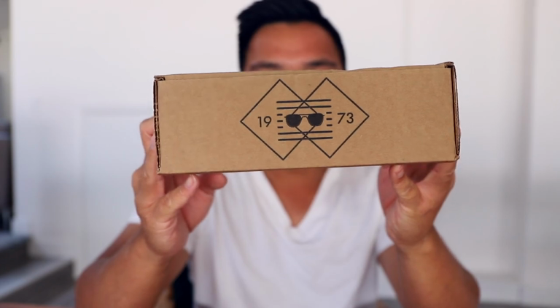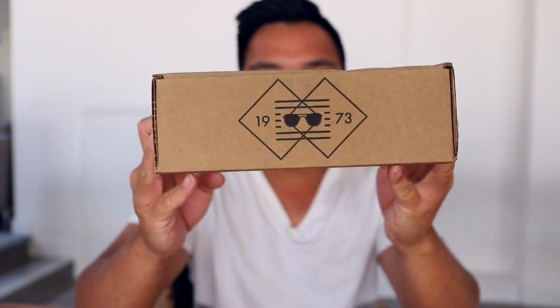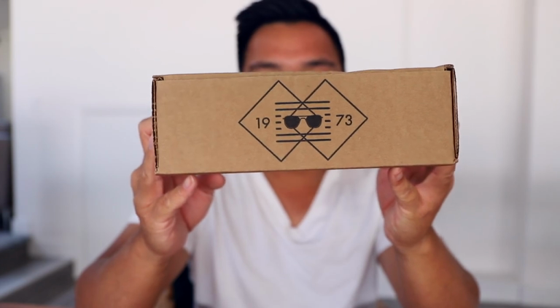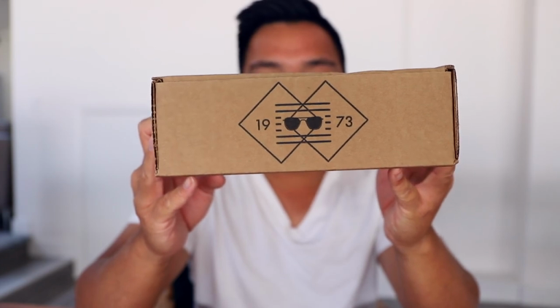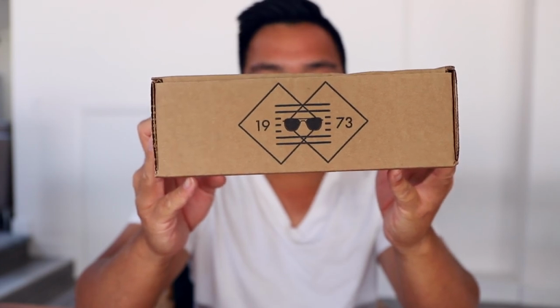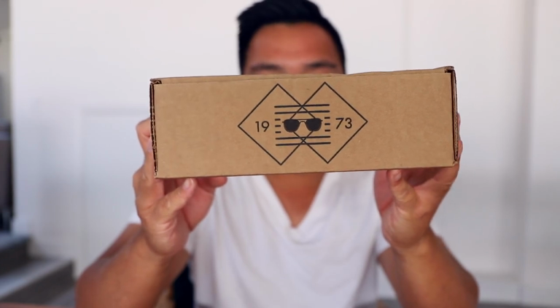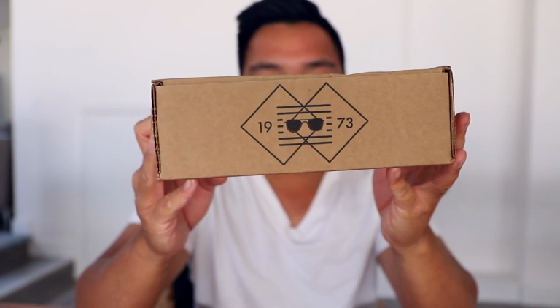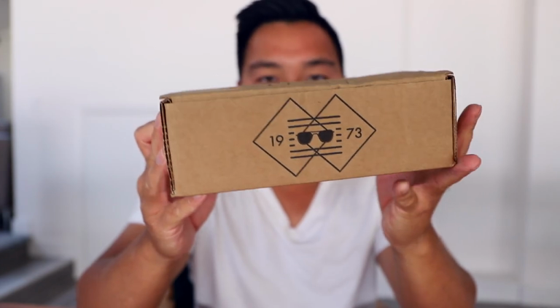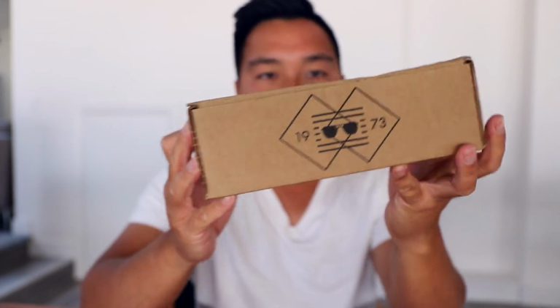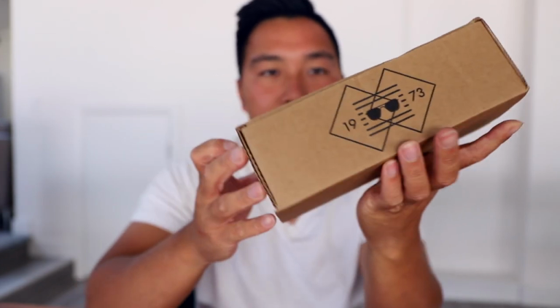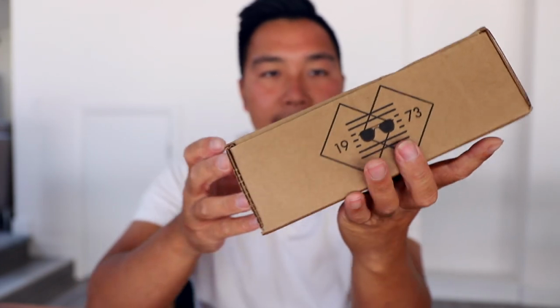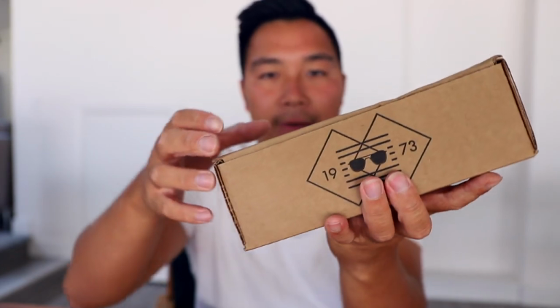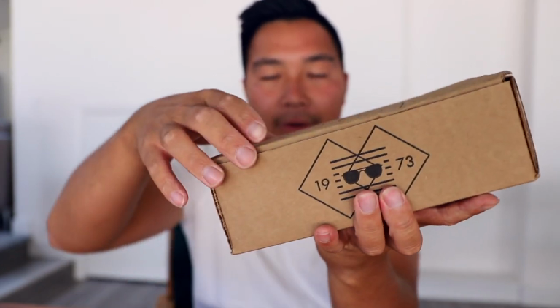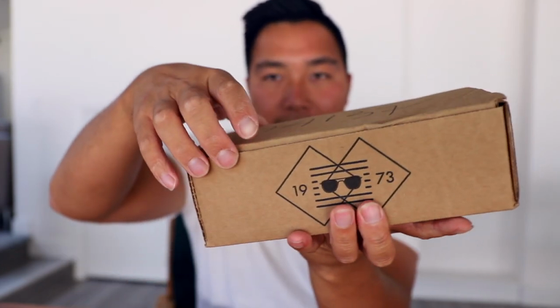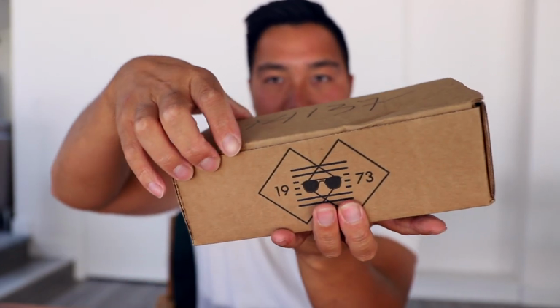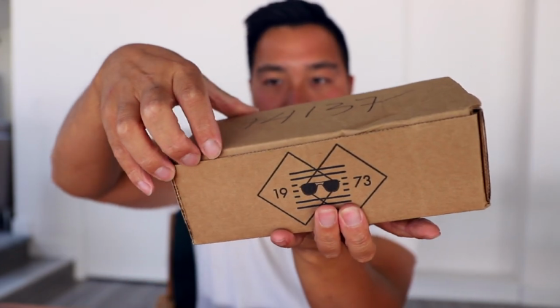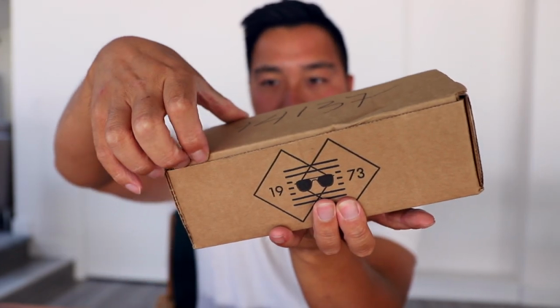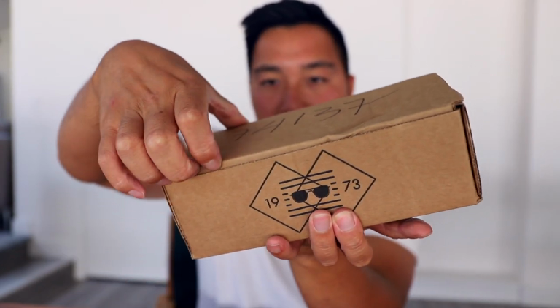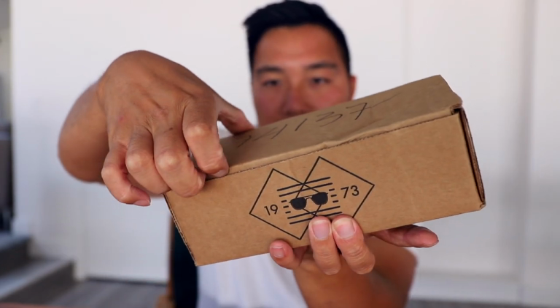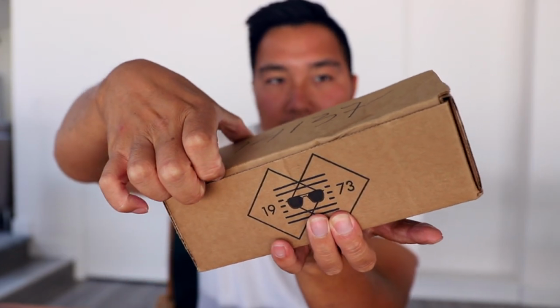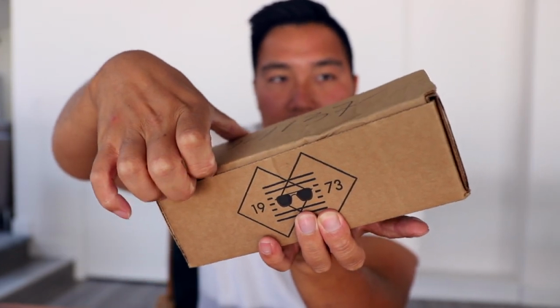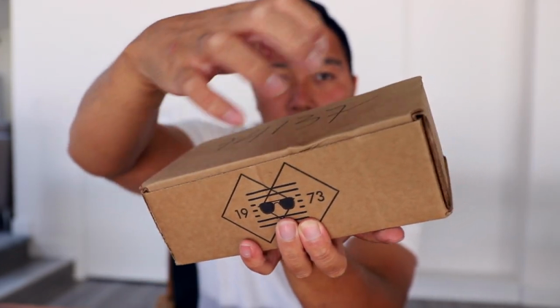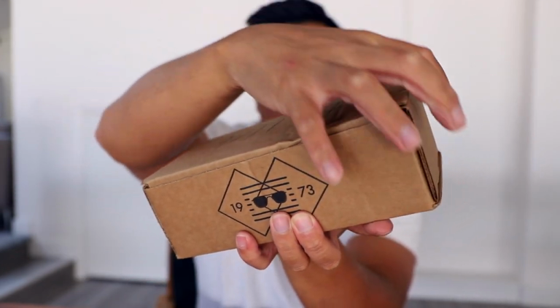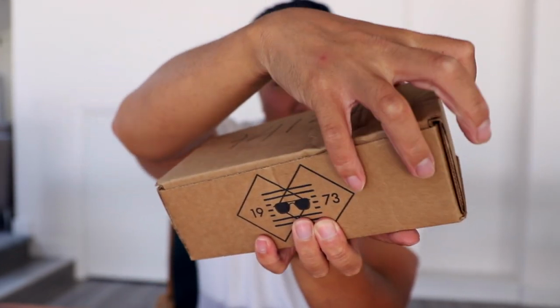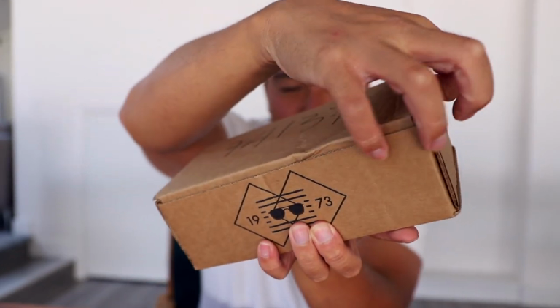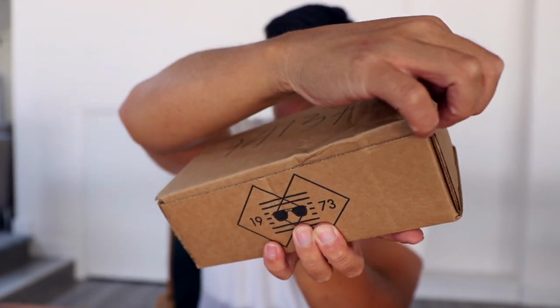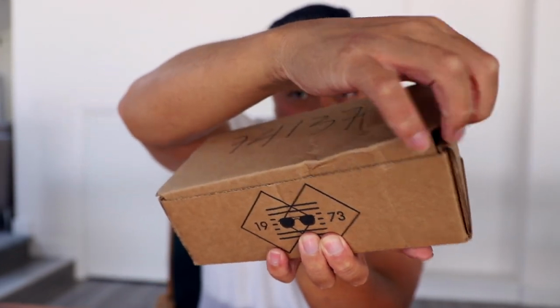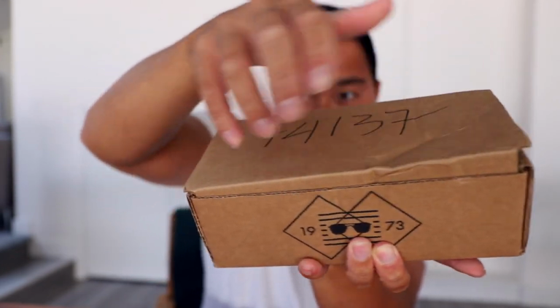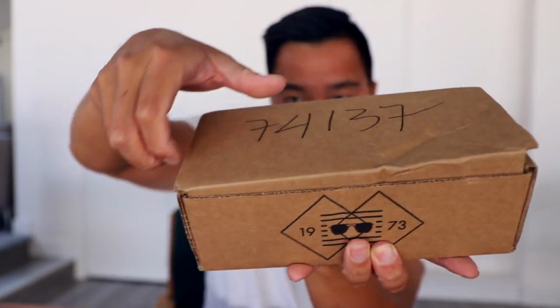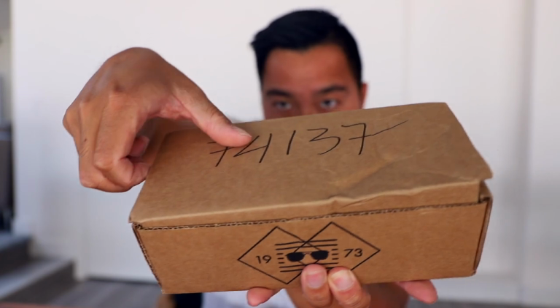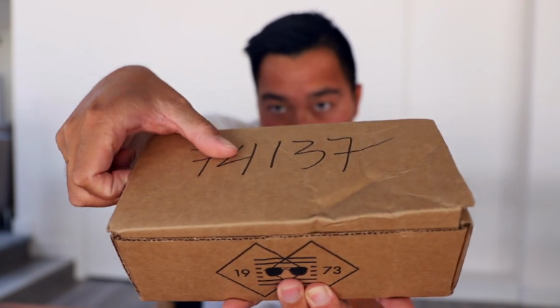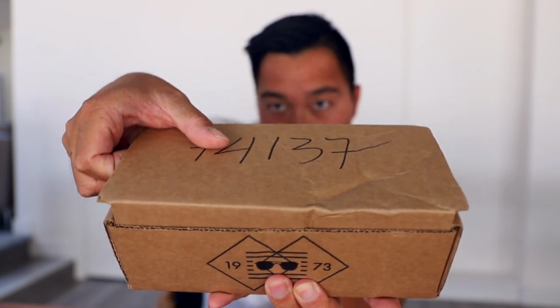This is the box it ships in. Very standard box. Let's open it and see what's inside.